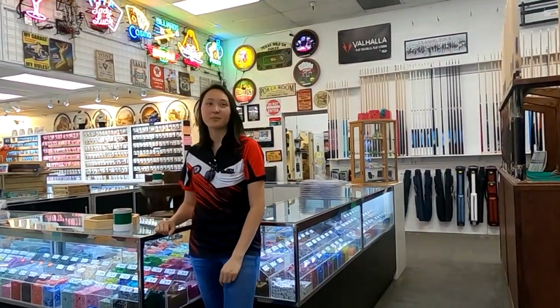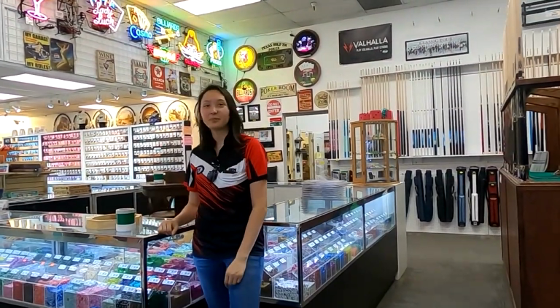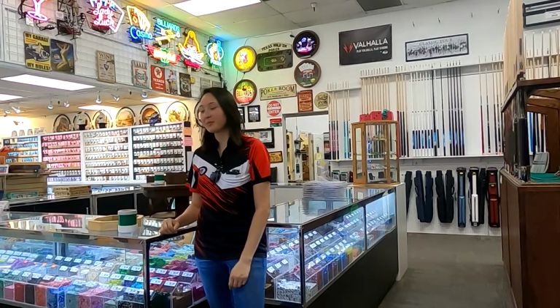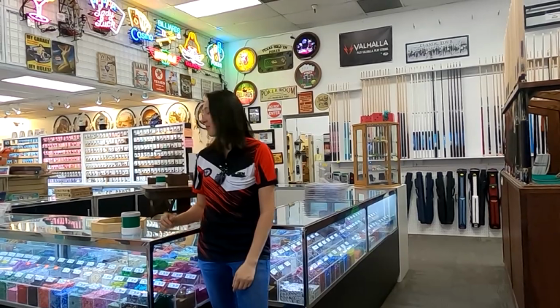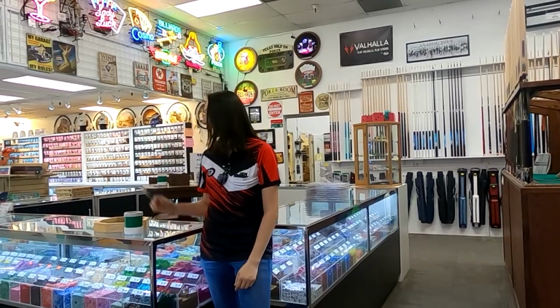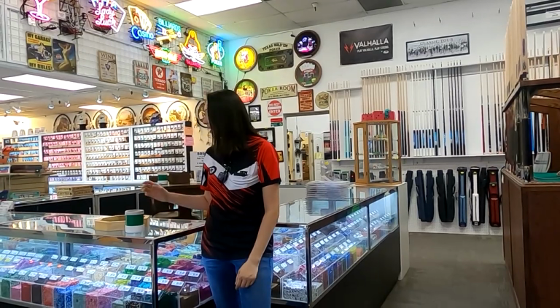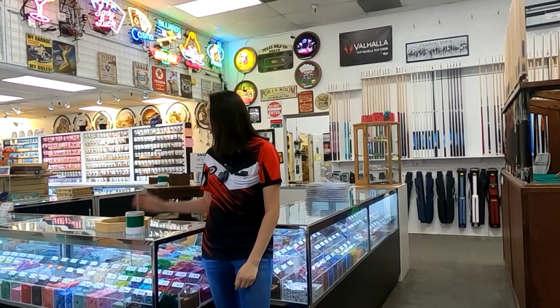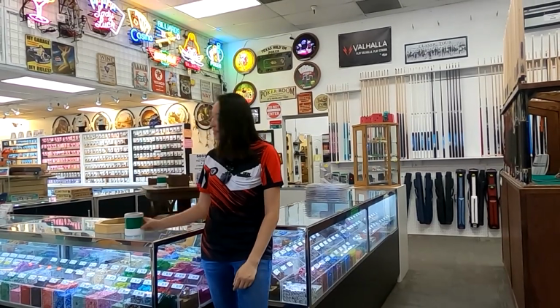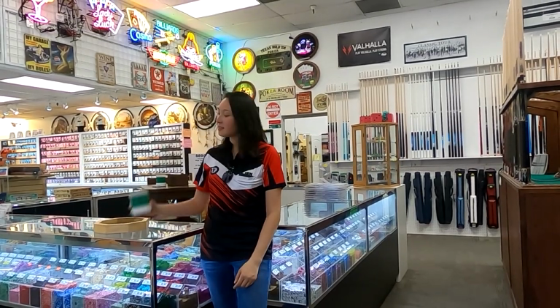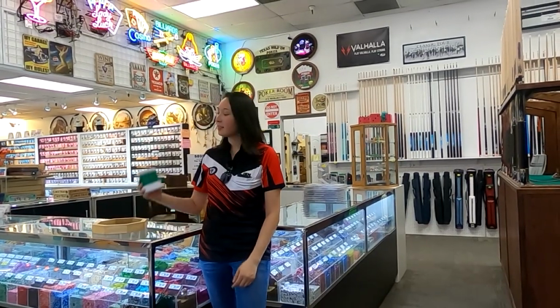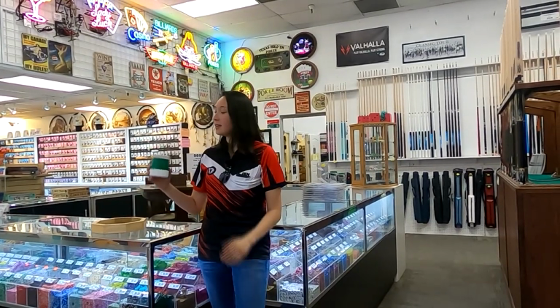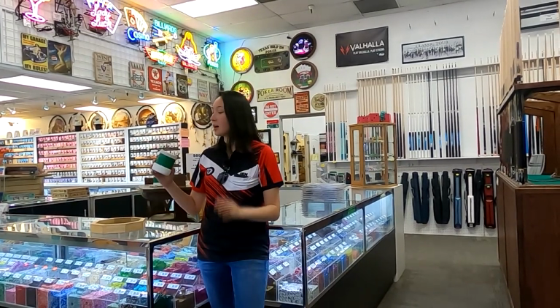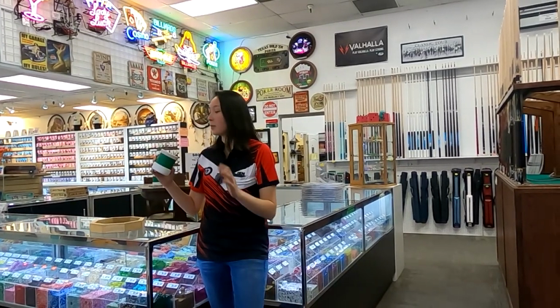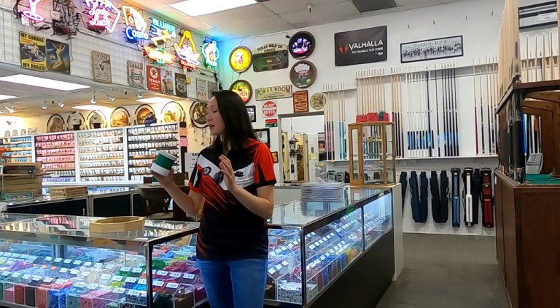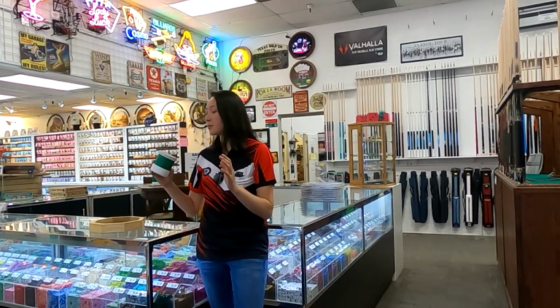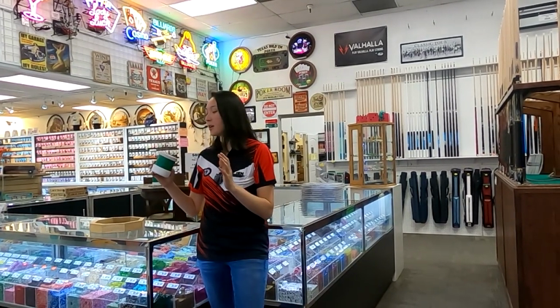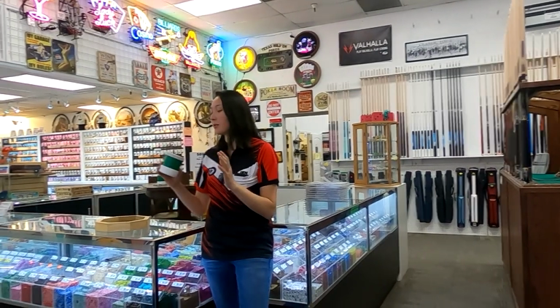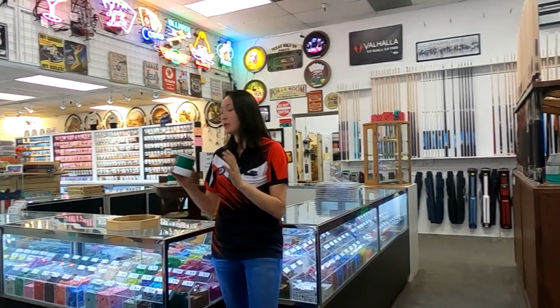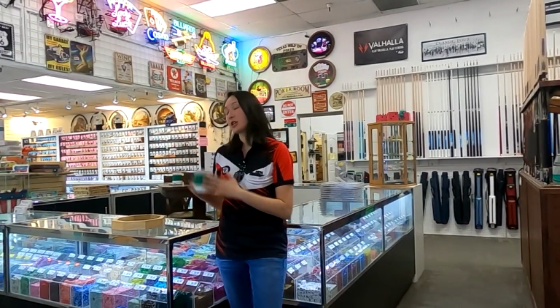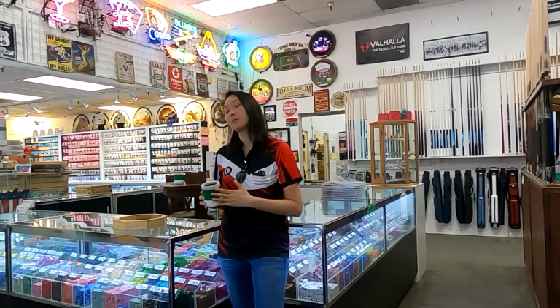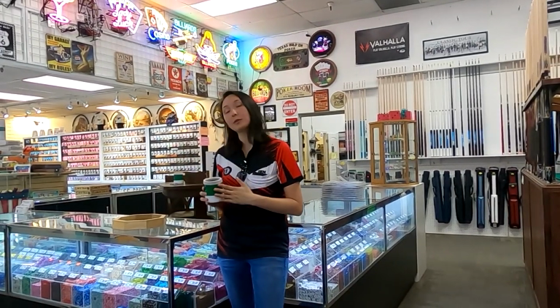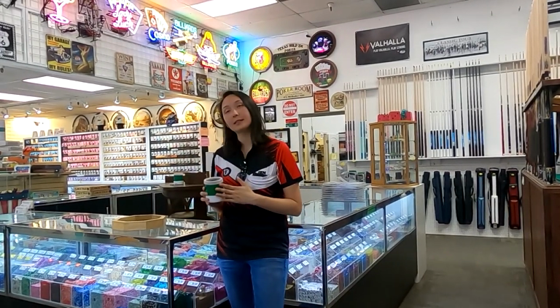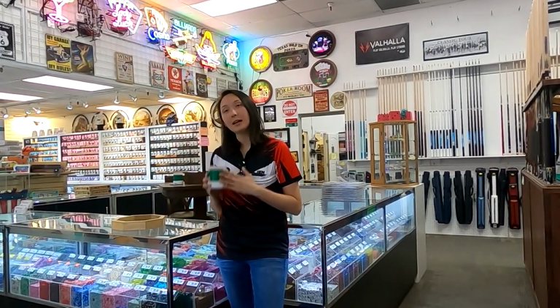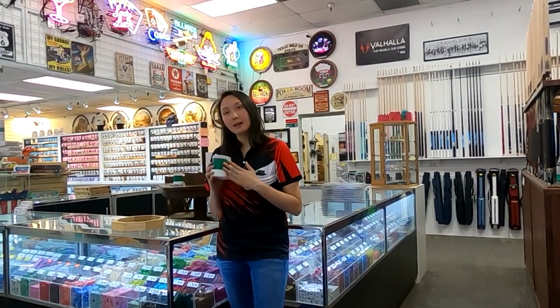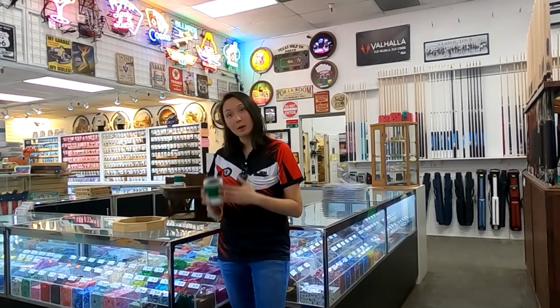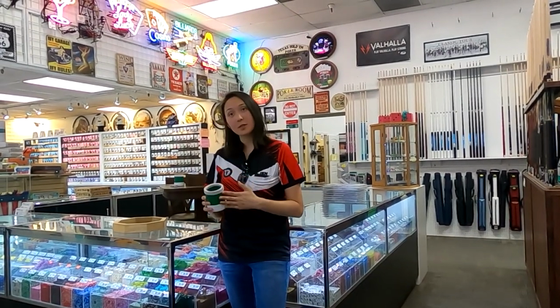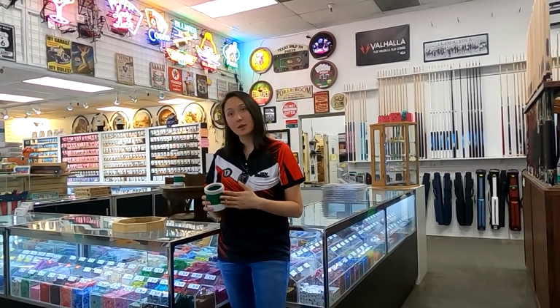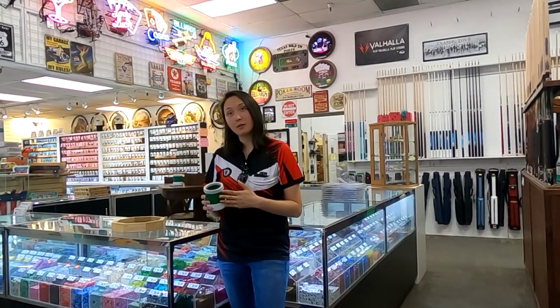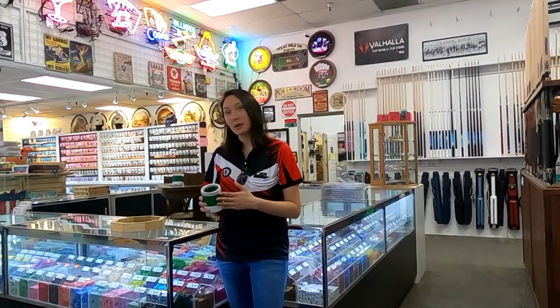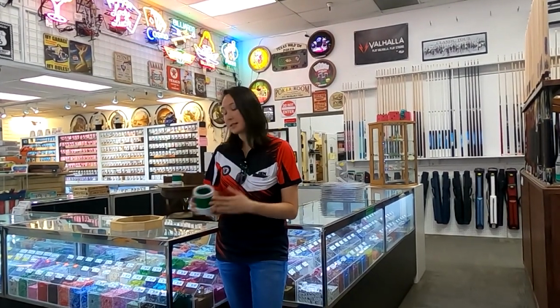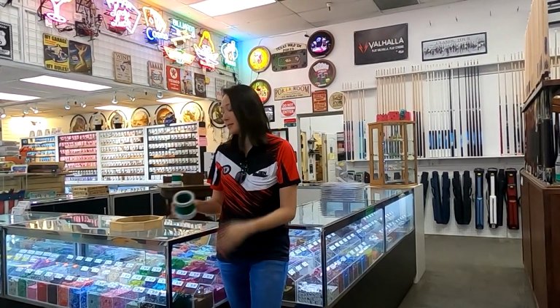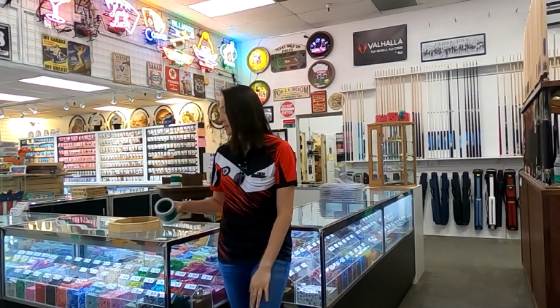Who makes that dice cup? Oh, this is a lucky cup. We actually make our own injection-molded cups here in the United States.